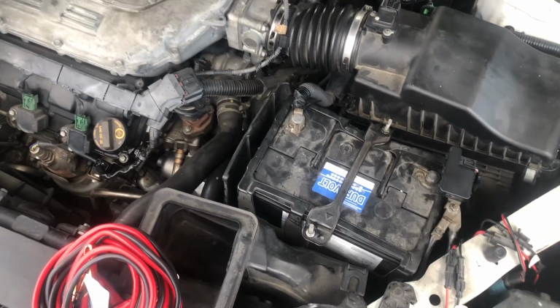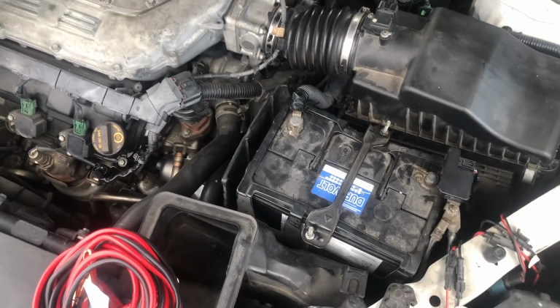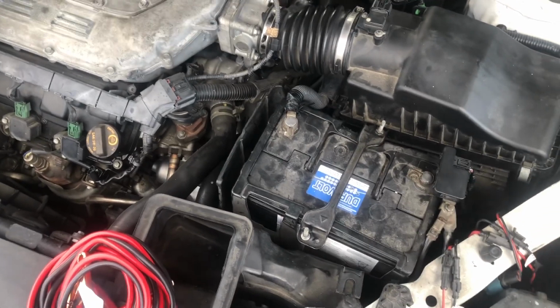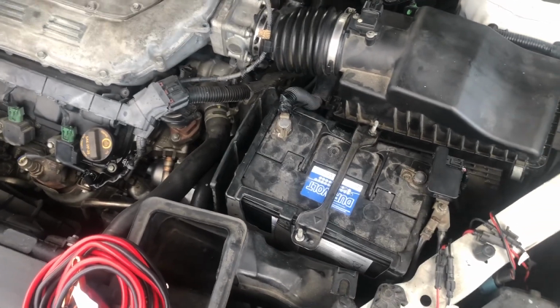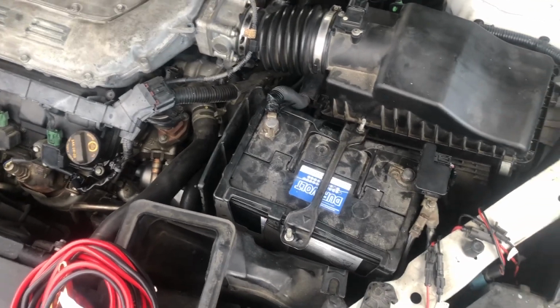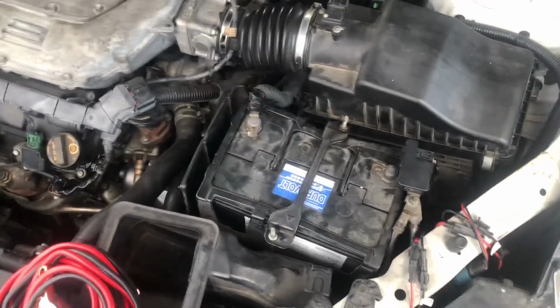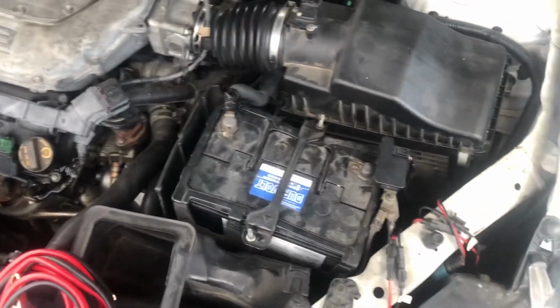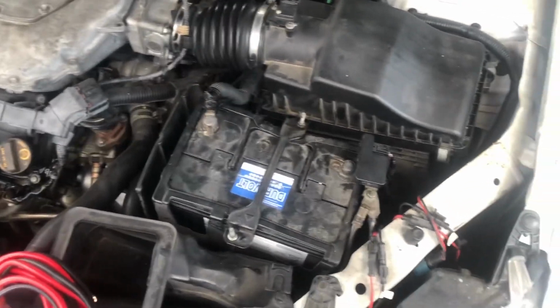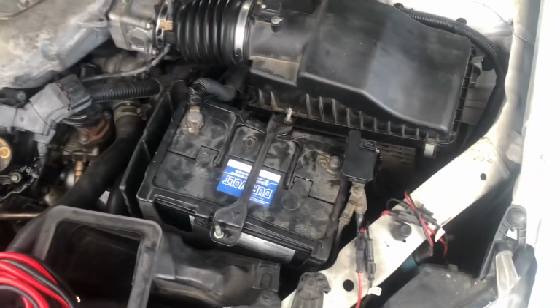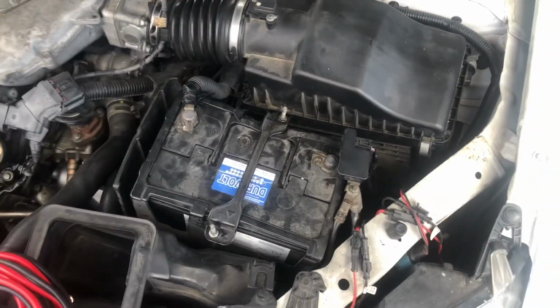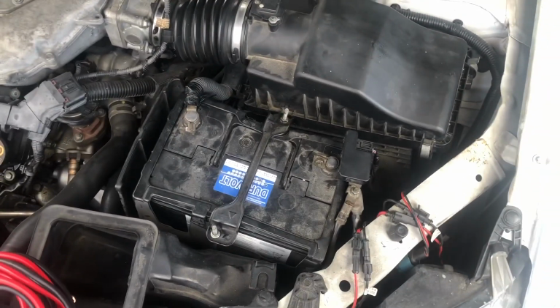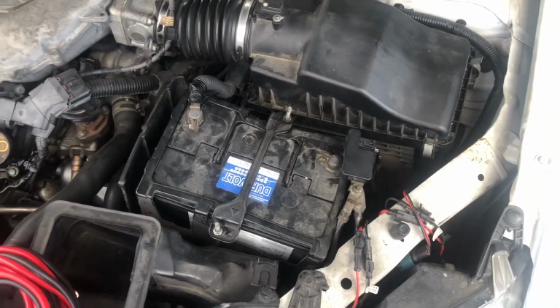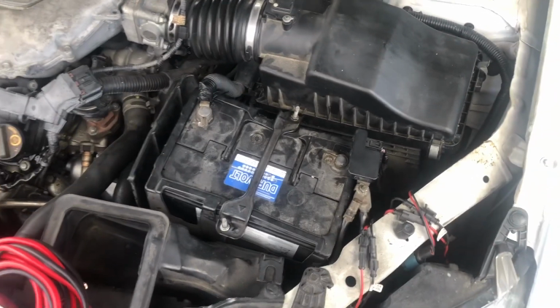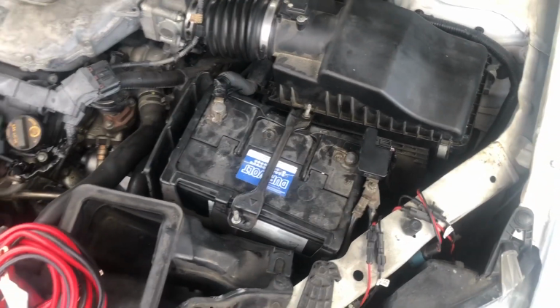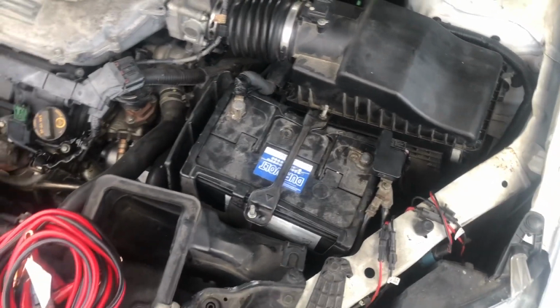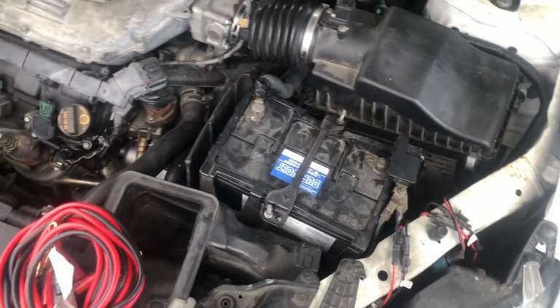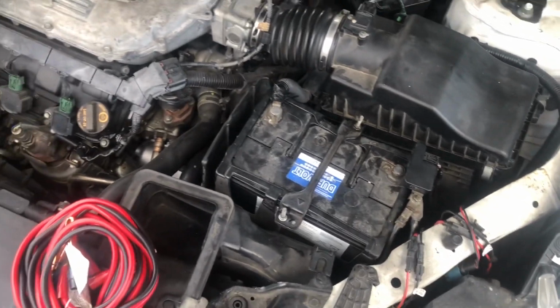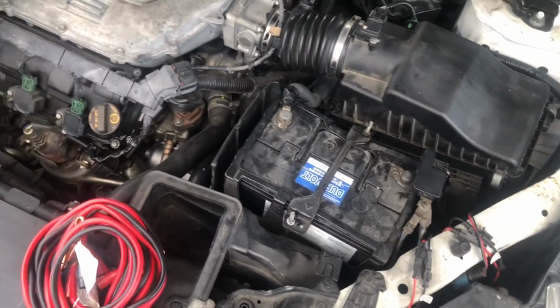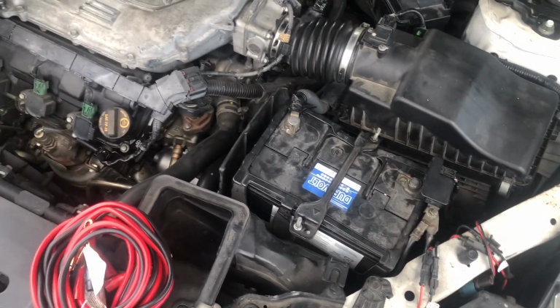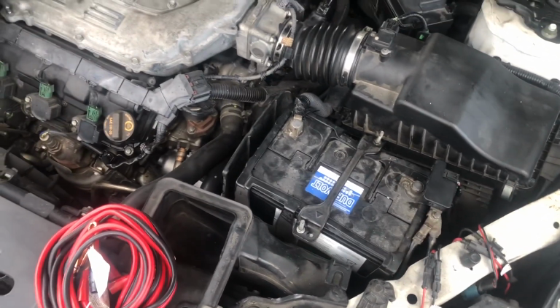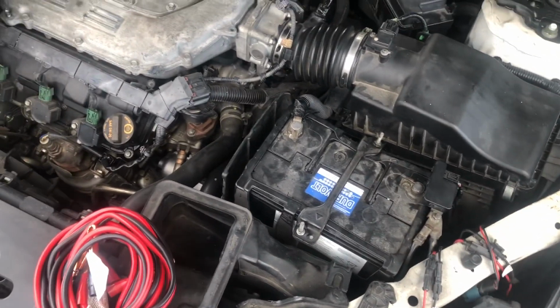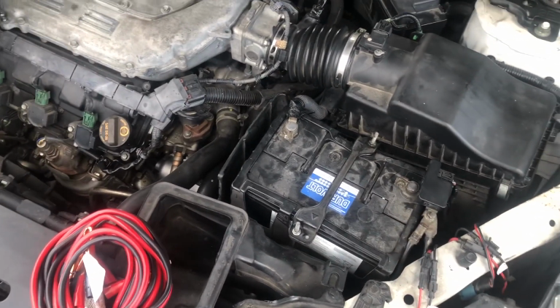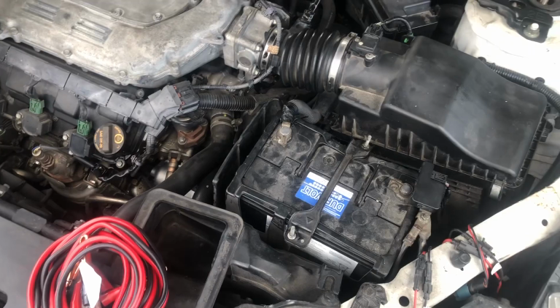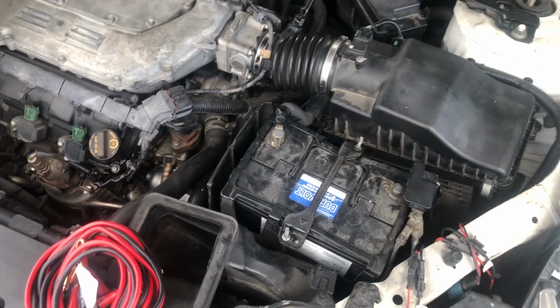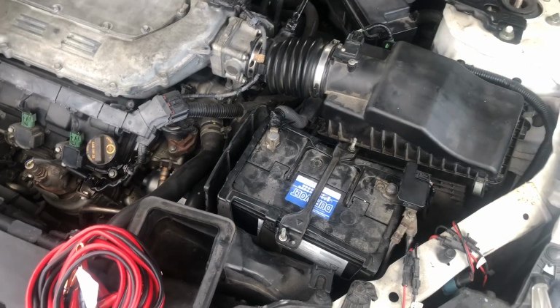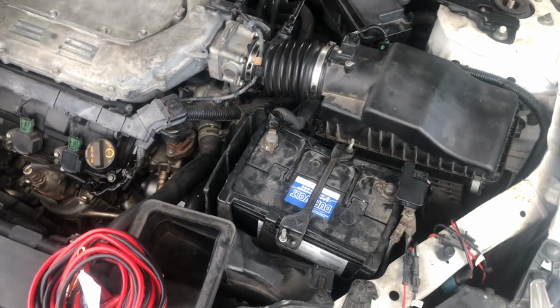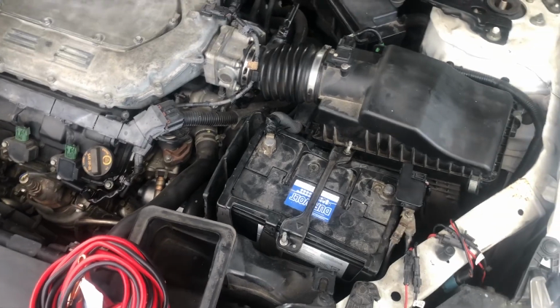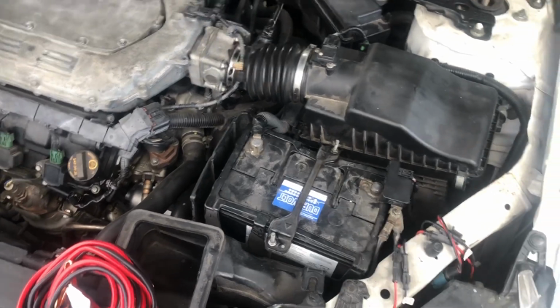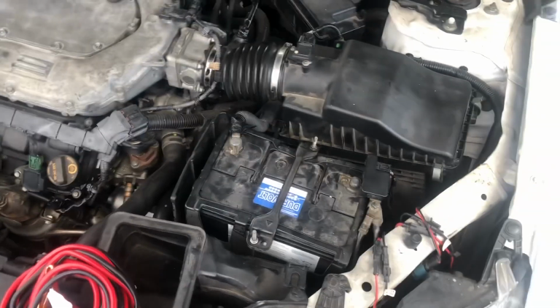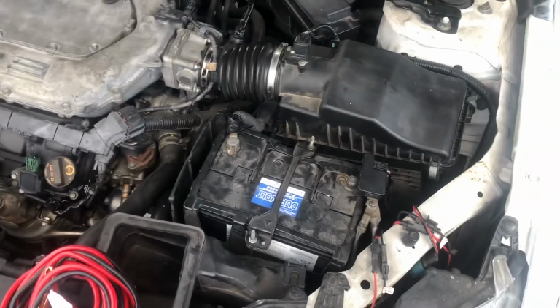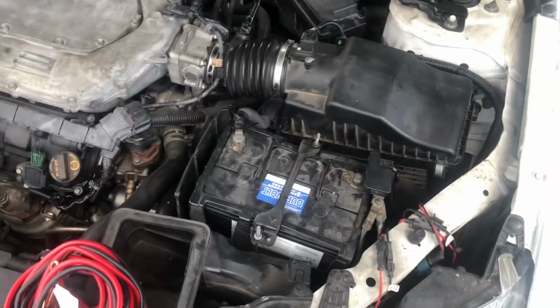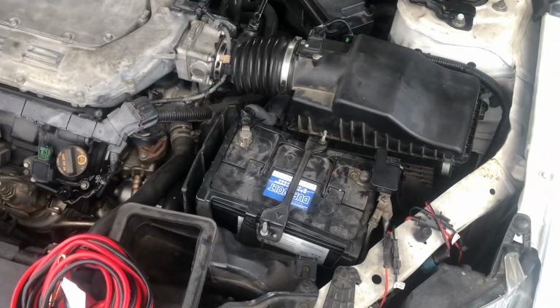There are certain settings in your car, such as radio settings, that you may need to re-input when you reconnect the battery. So let me show you how this is done.